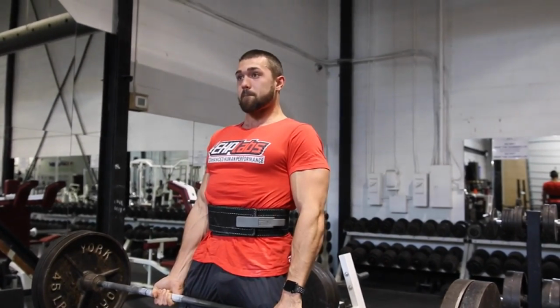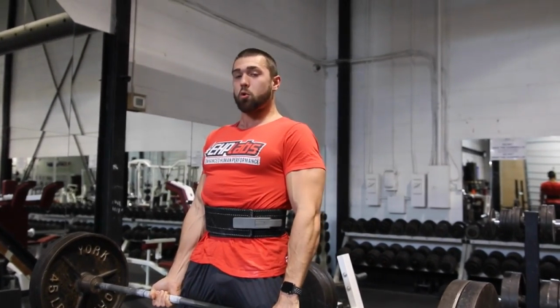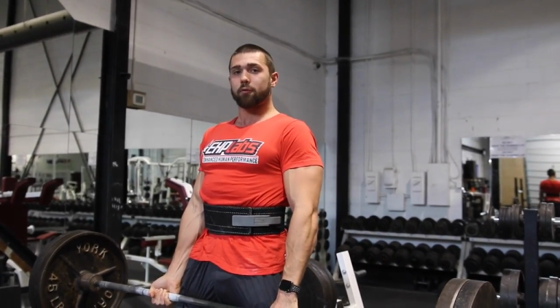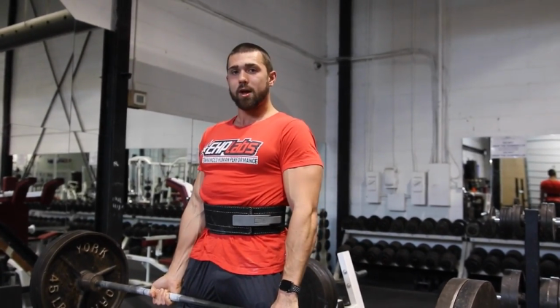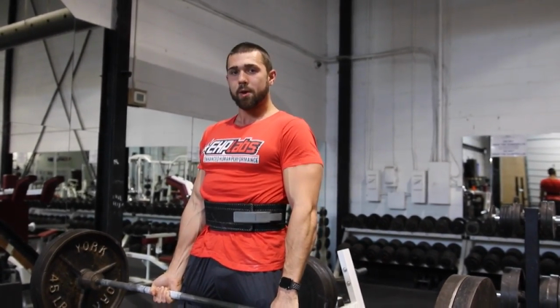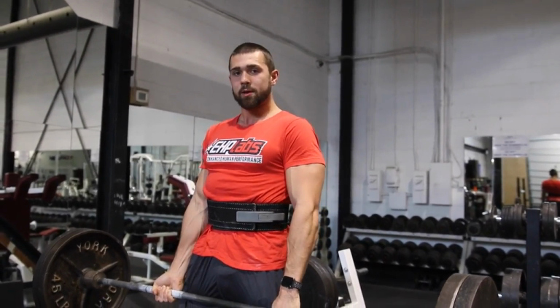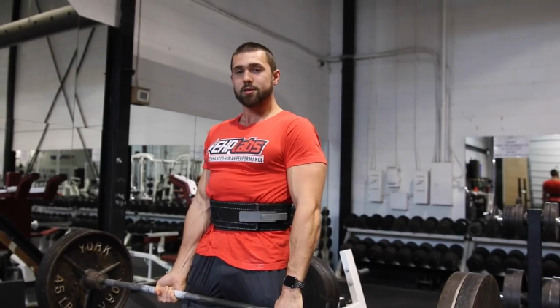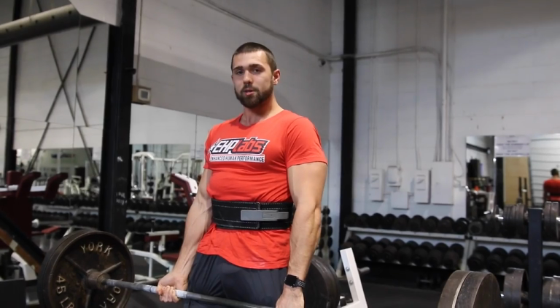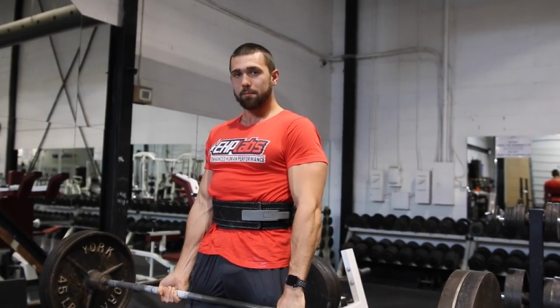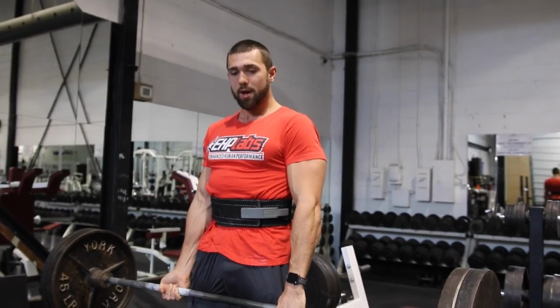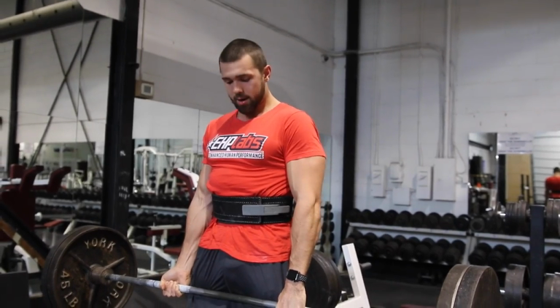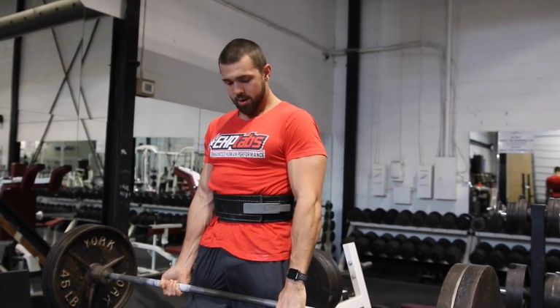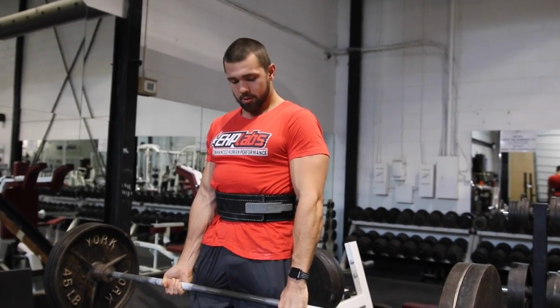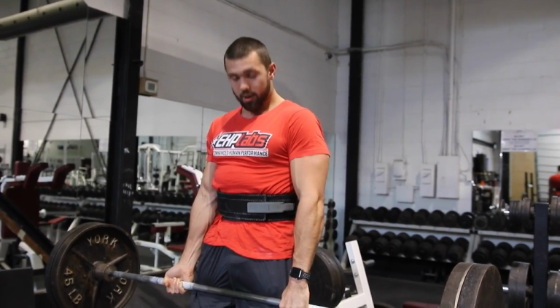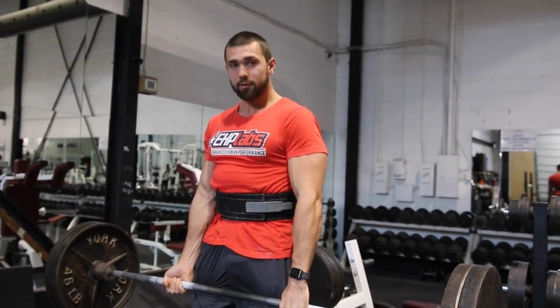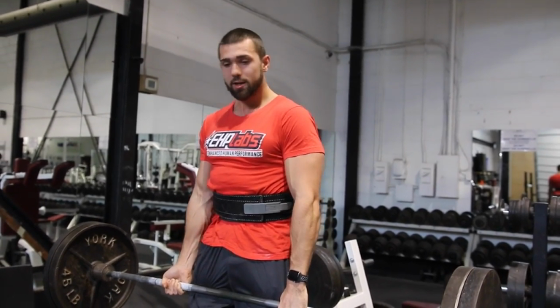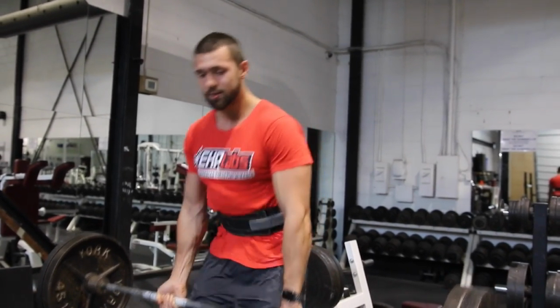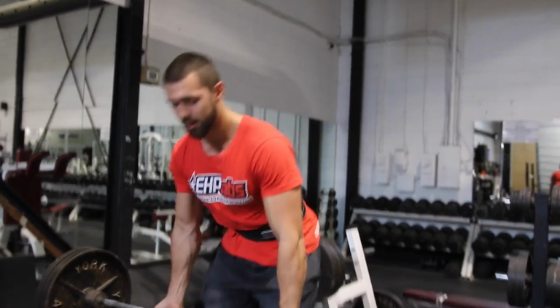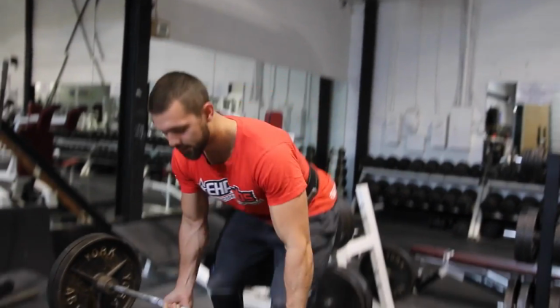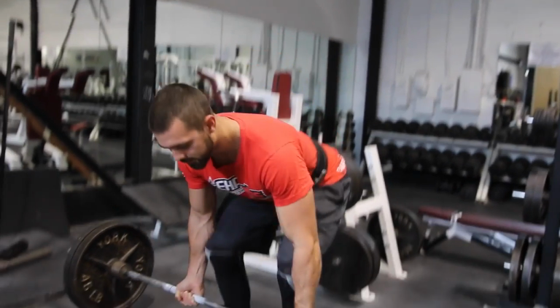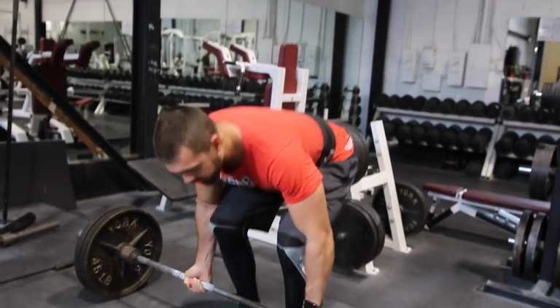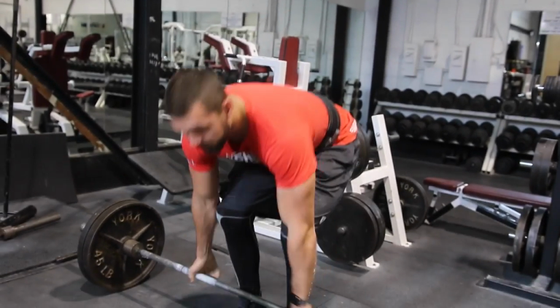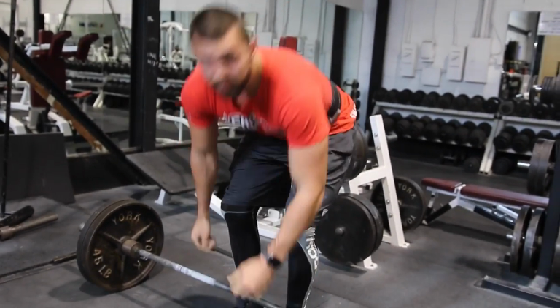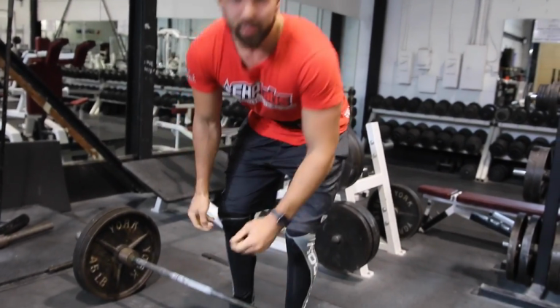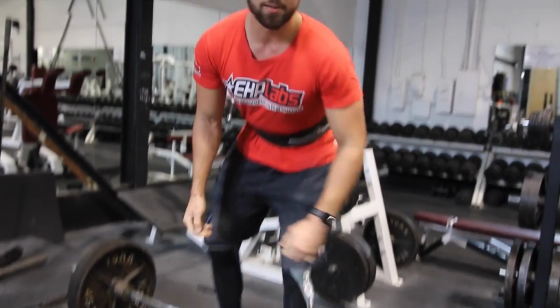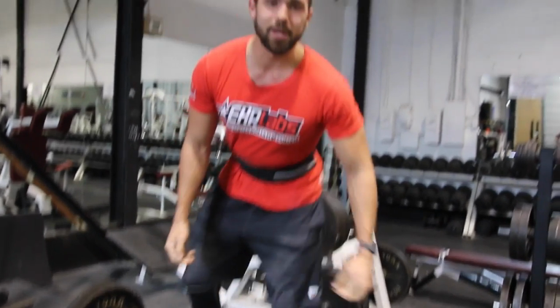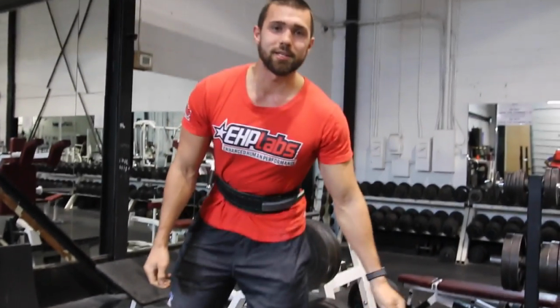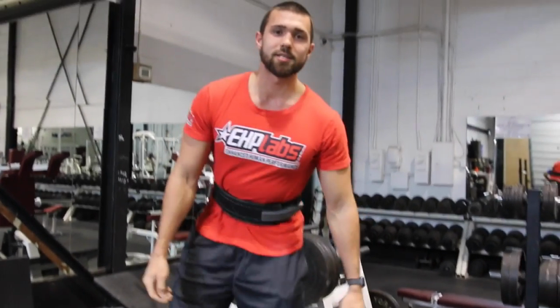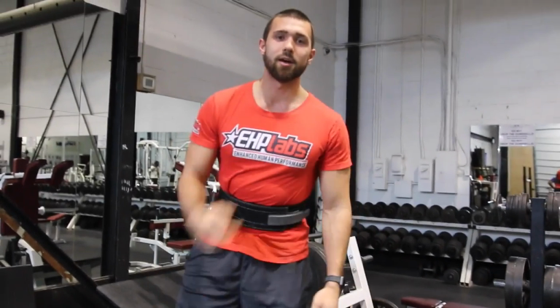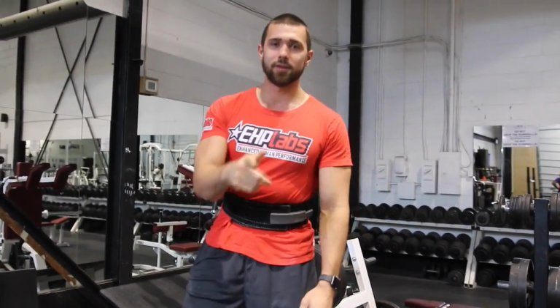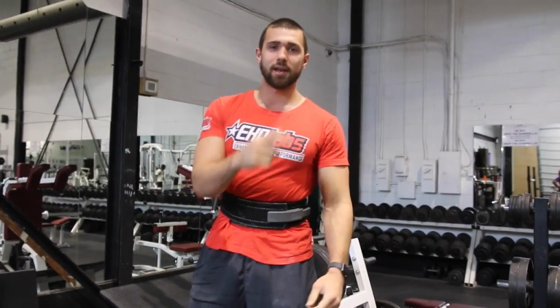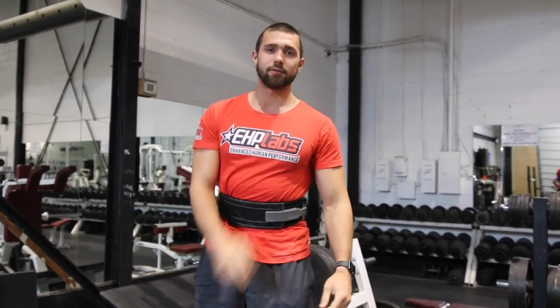Quick rip, squeeze your butt, lock your knees. That's the basics of the deadlift.